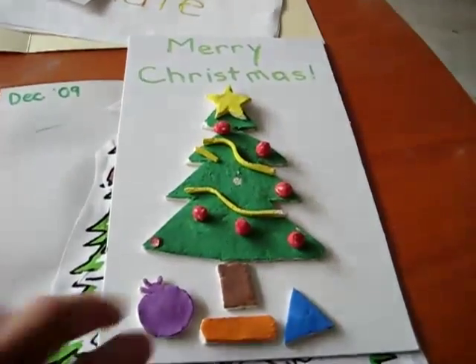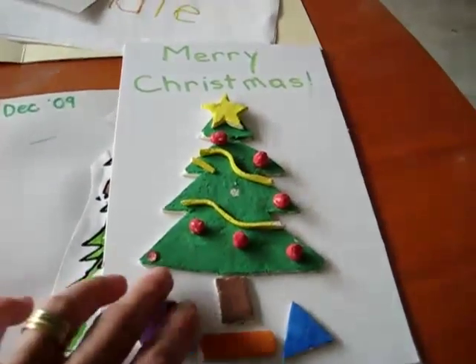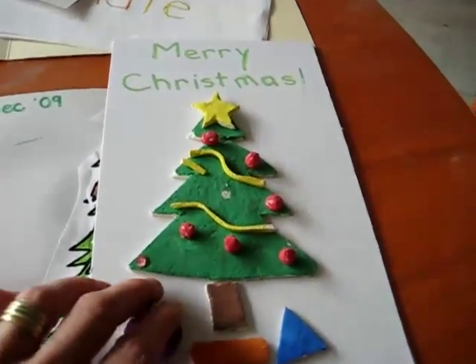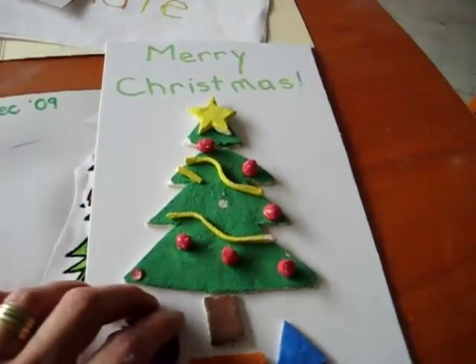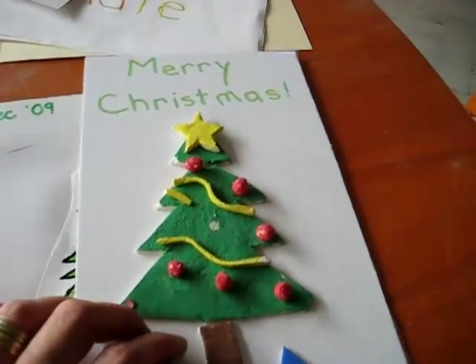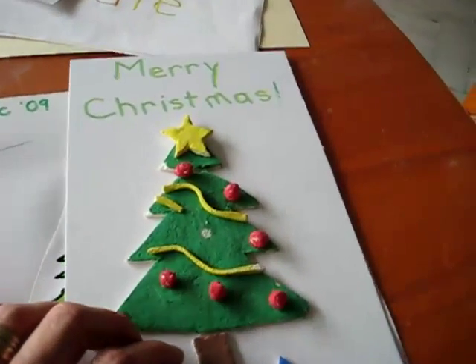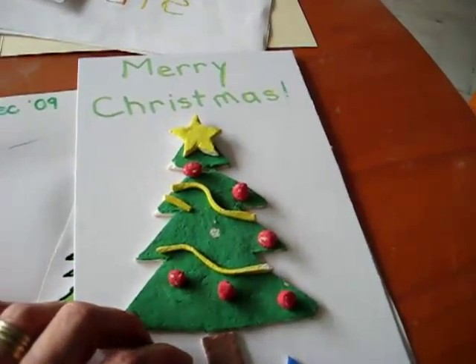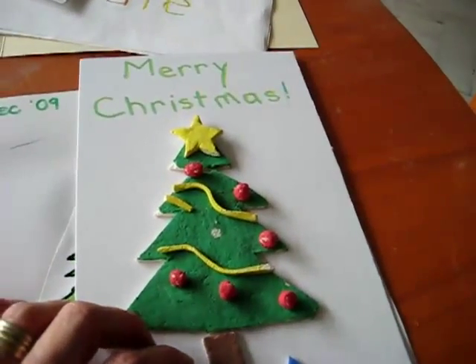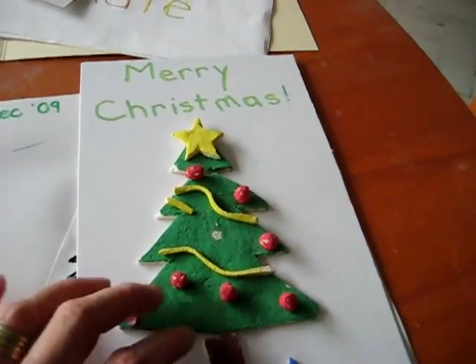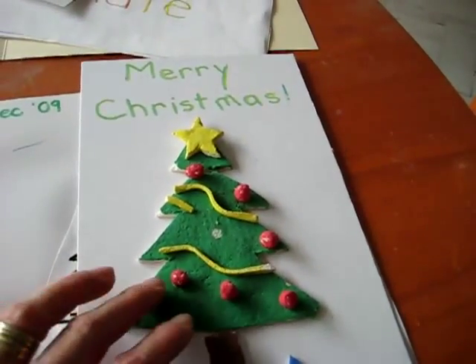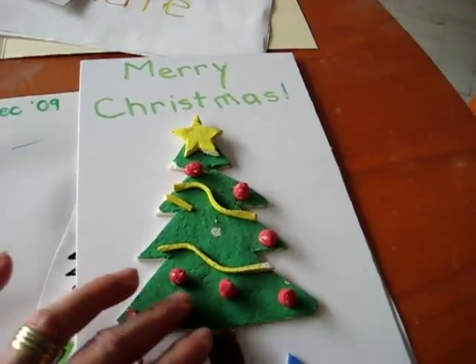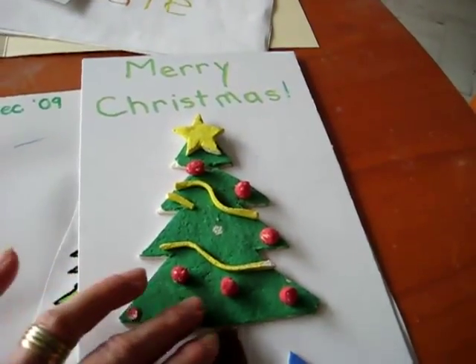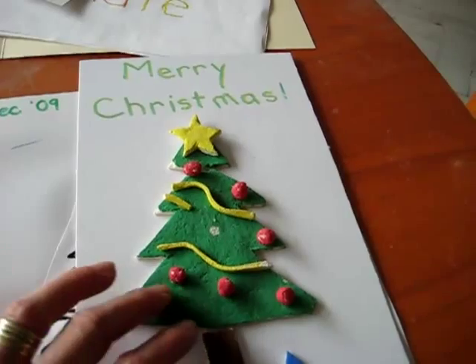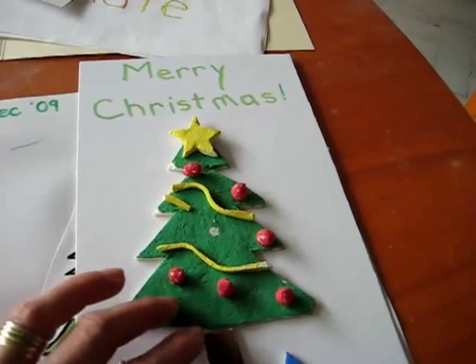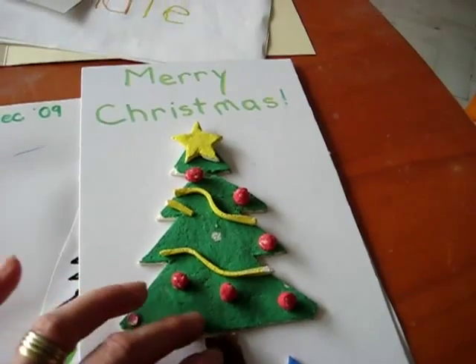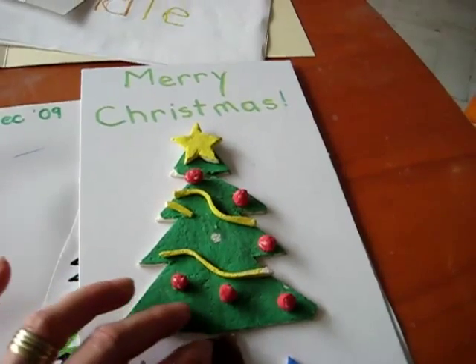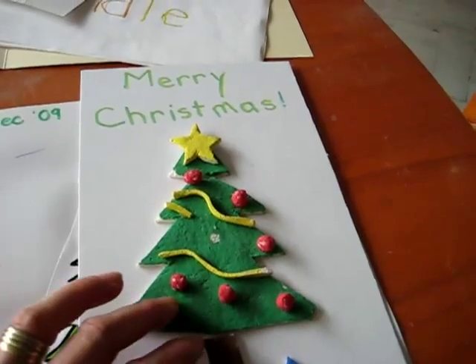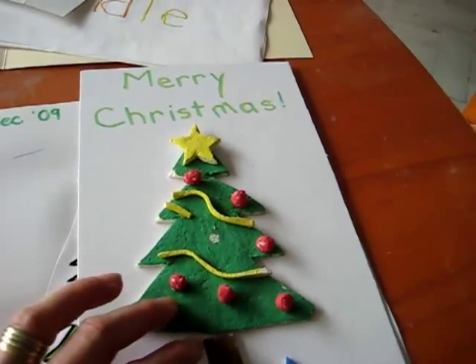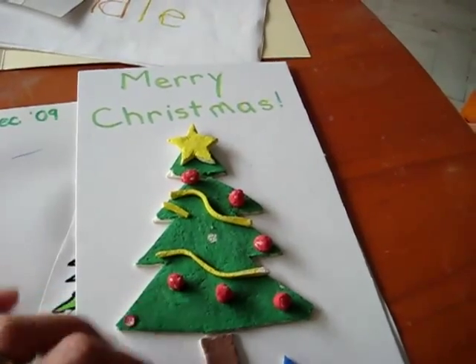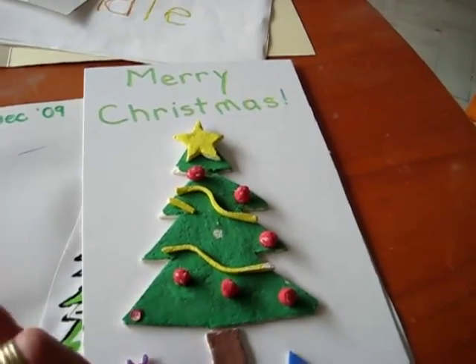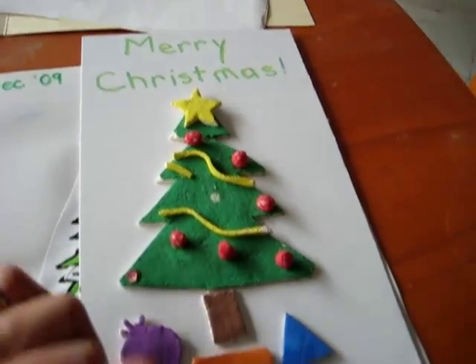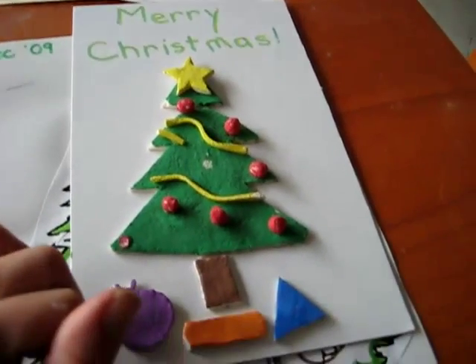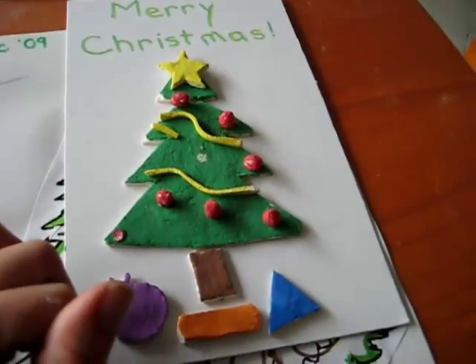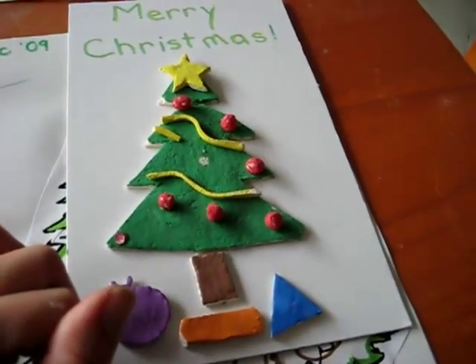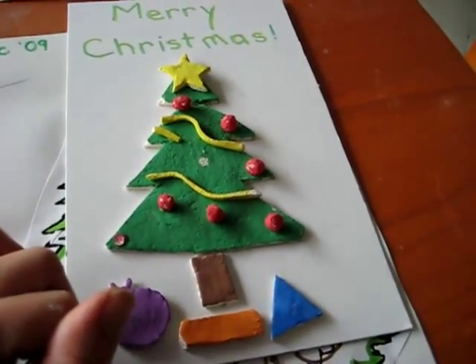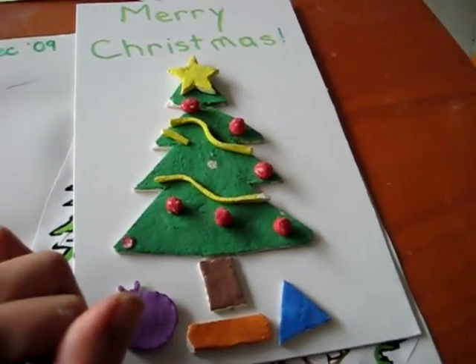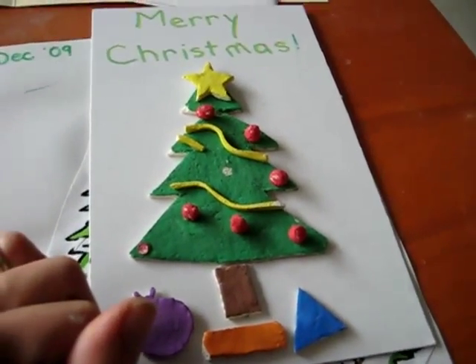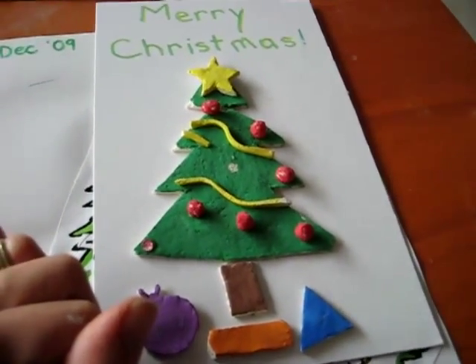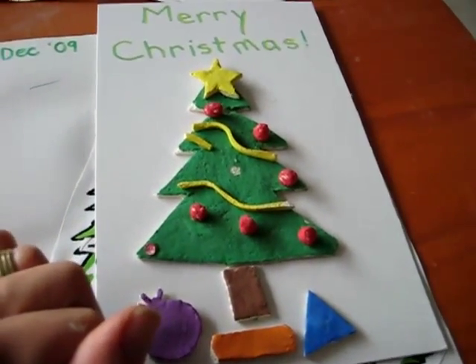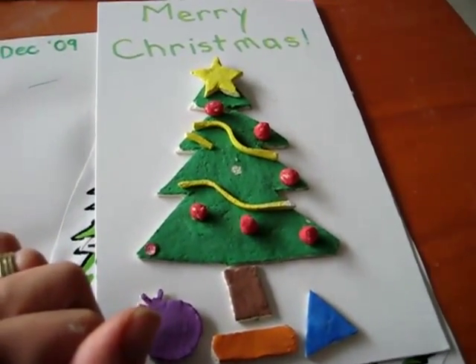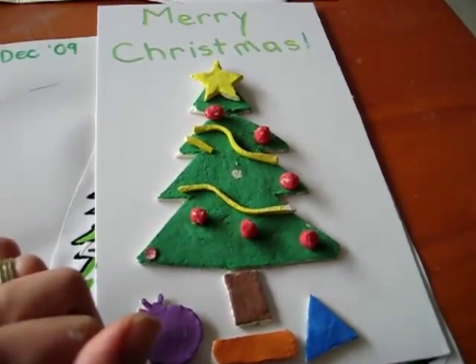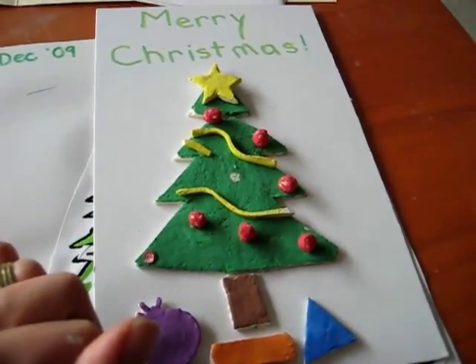Here's one made out of flour and water and salt, or you can make it with Play-Doh.